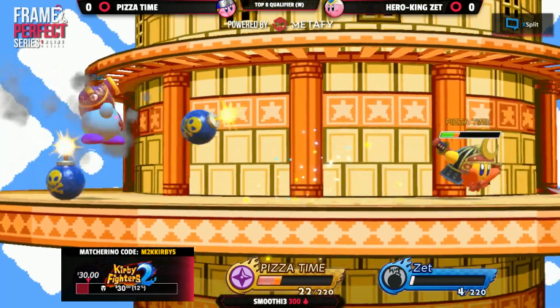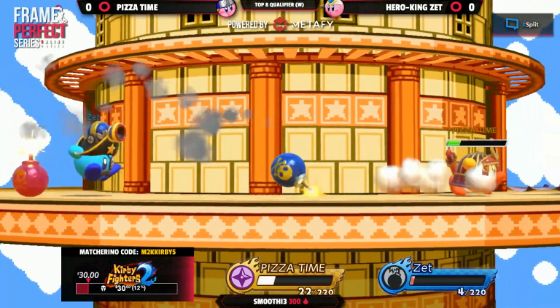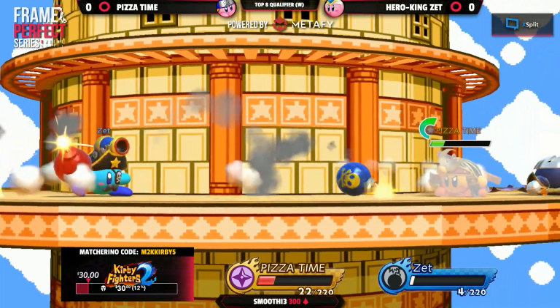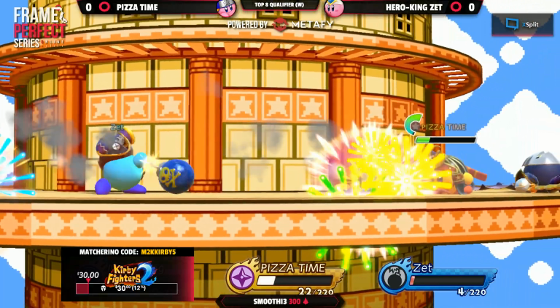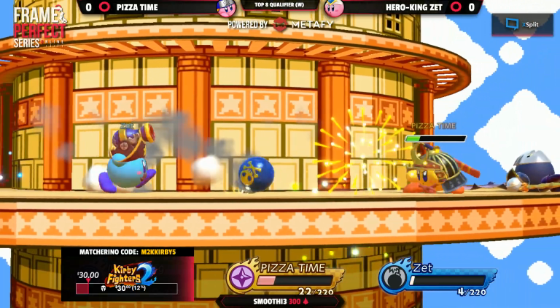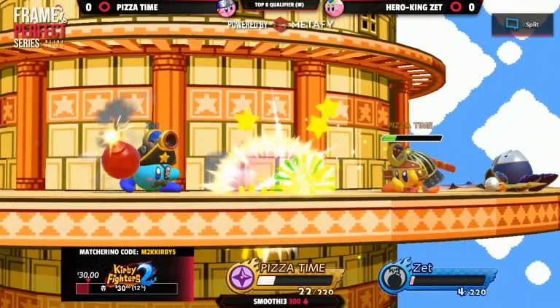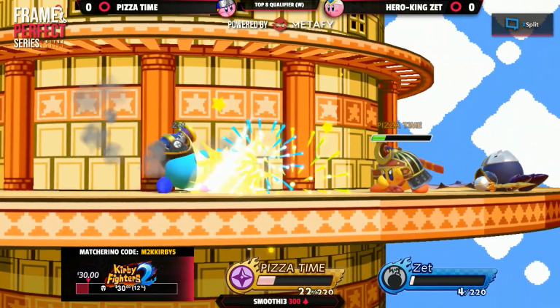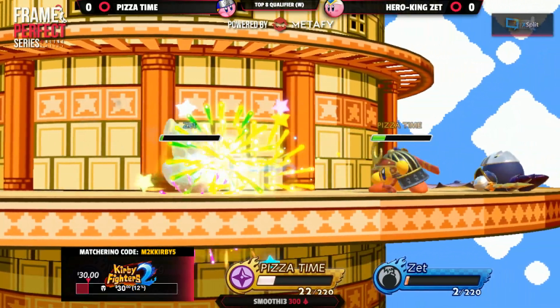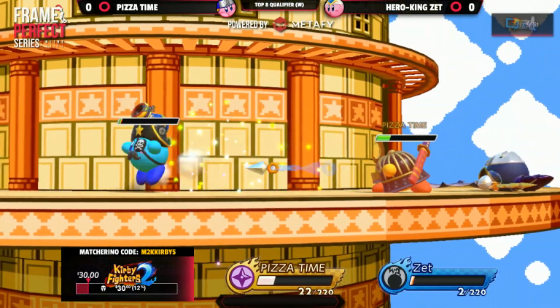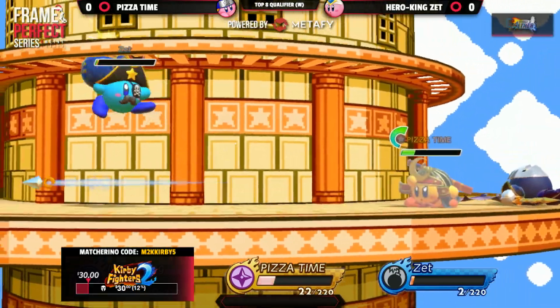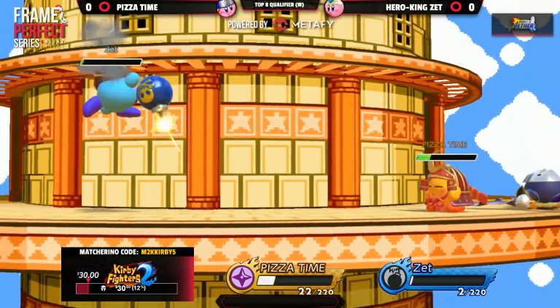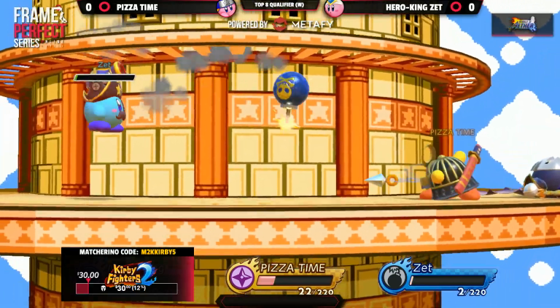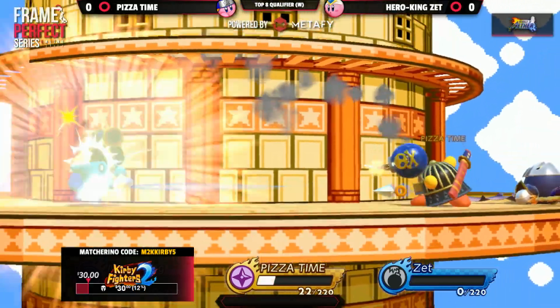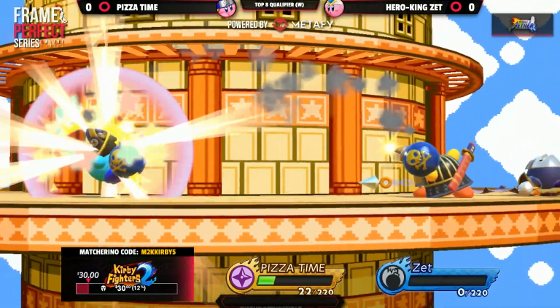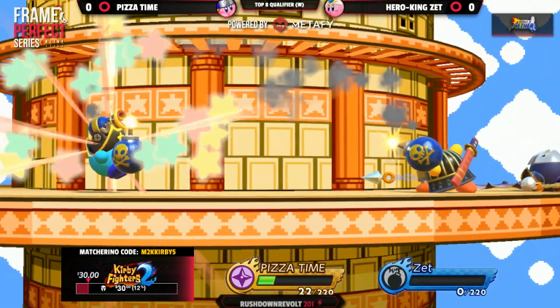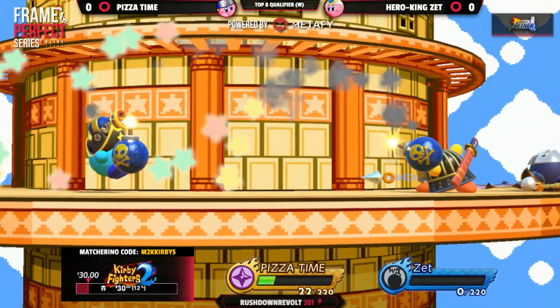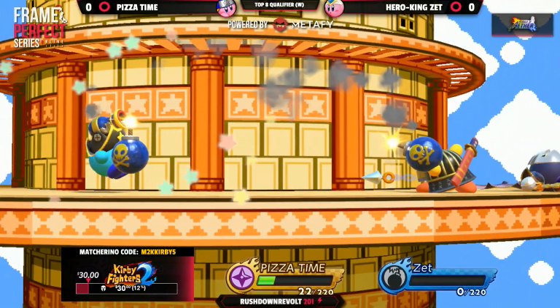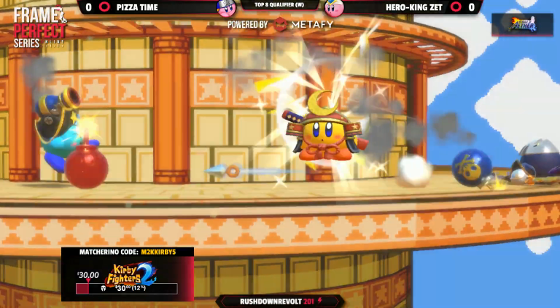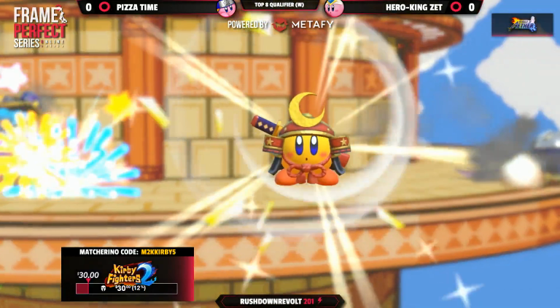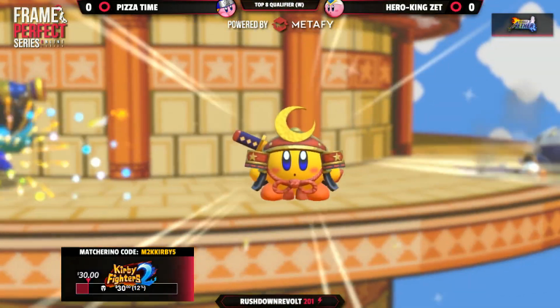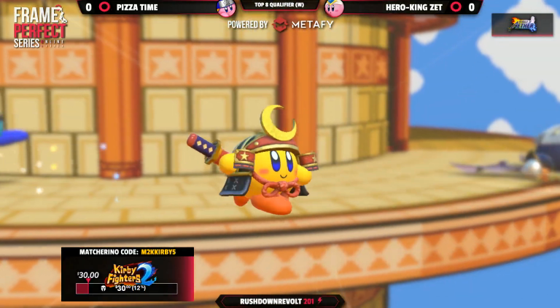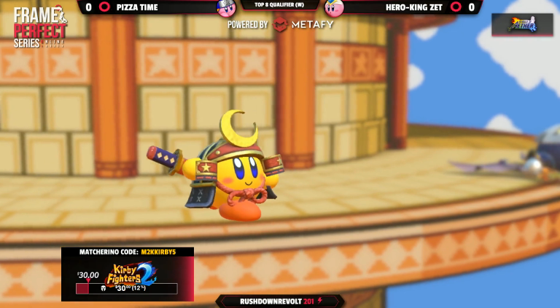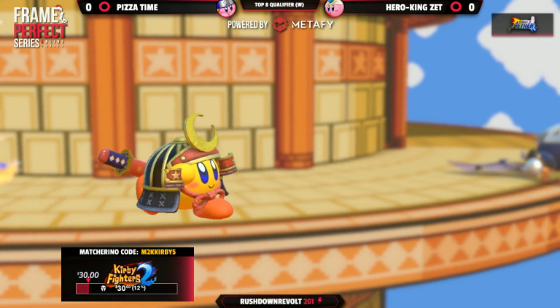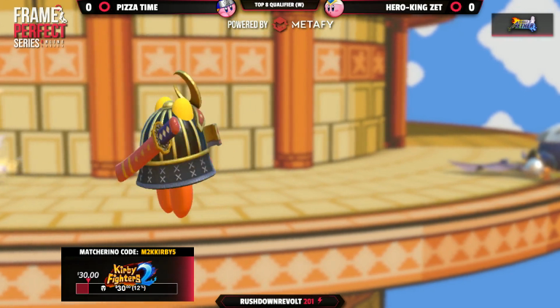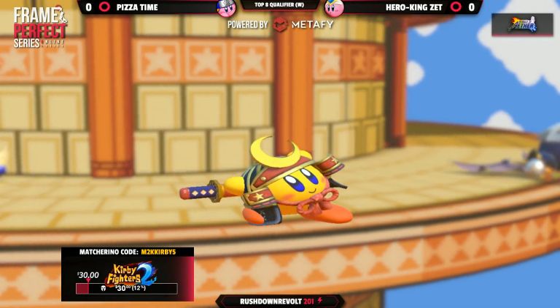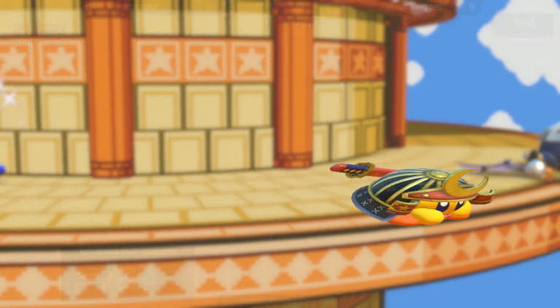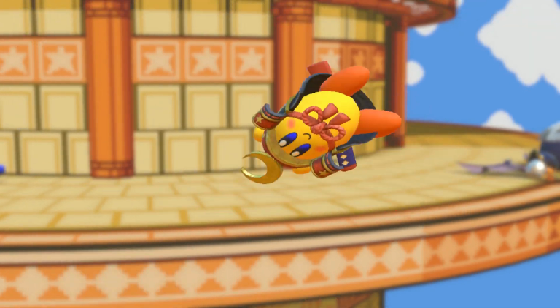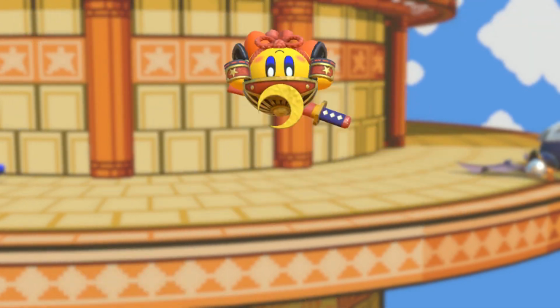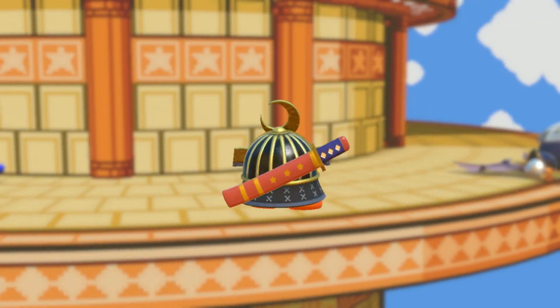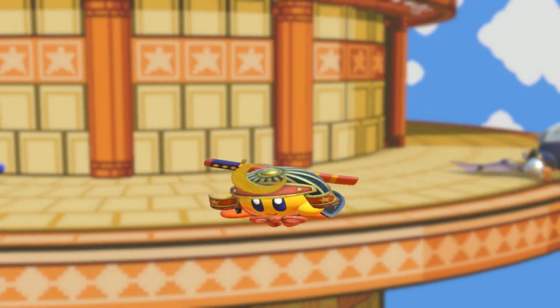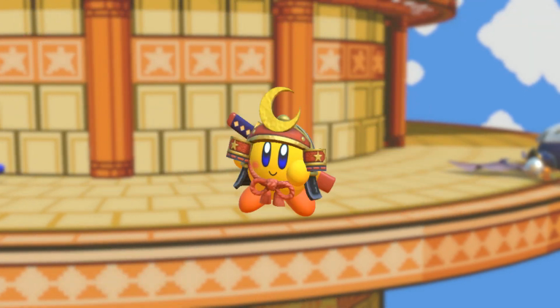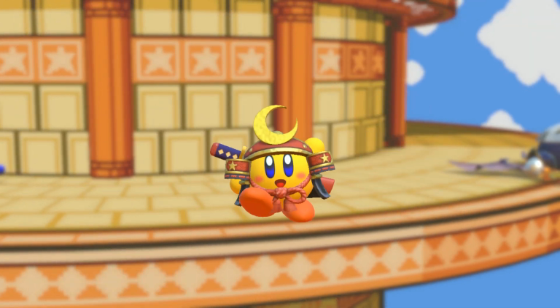It gets confusing when there's a character and a person named Ninja. Good kunai under that one to seal out the game. Pizza Time takes game one.